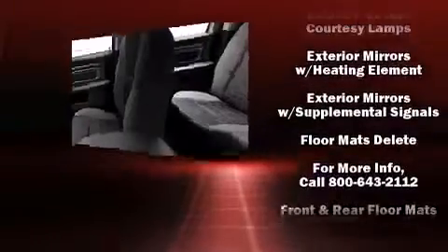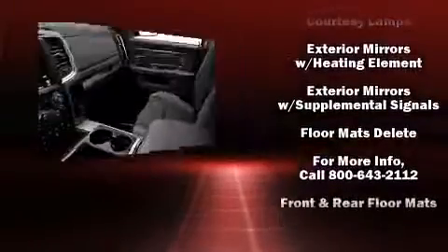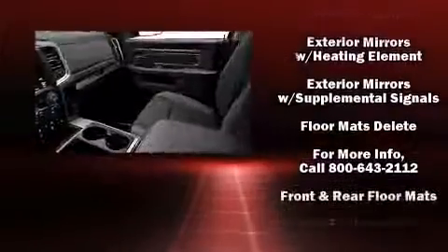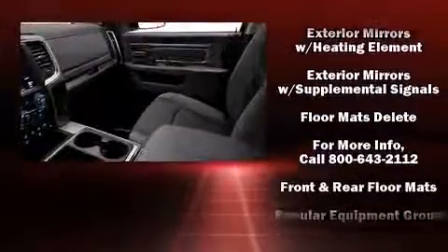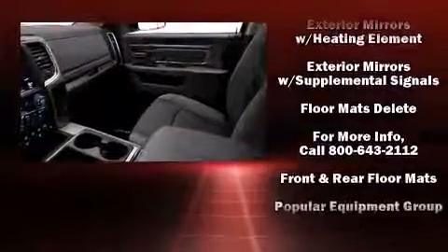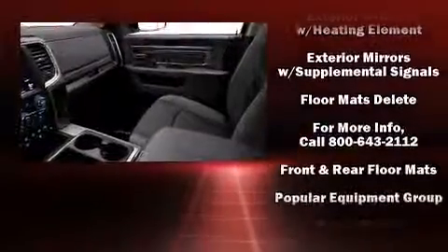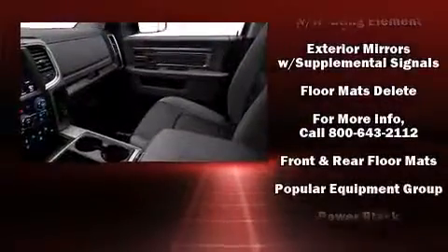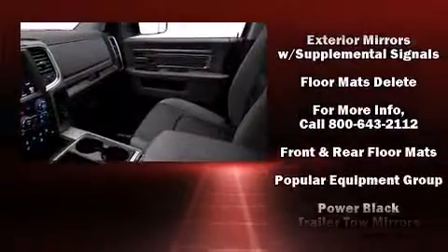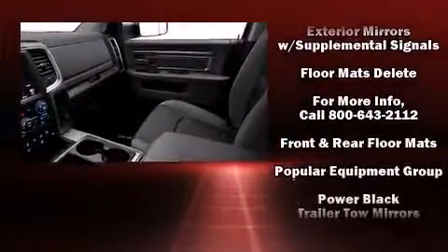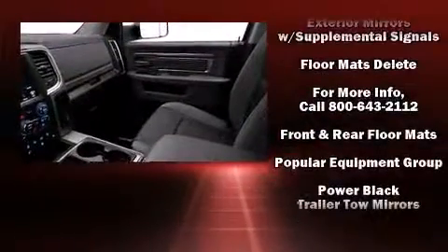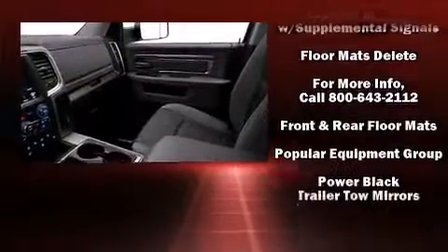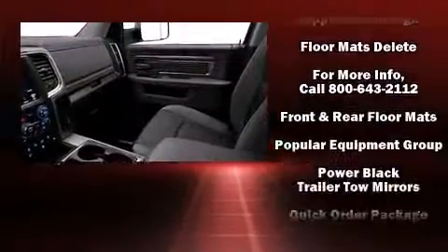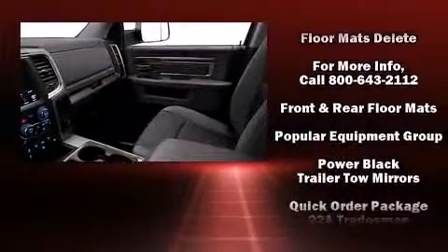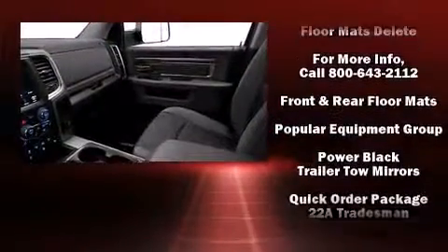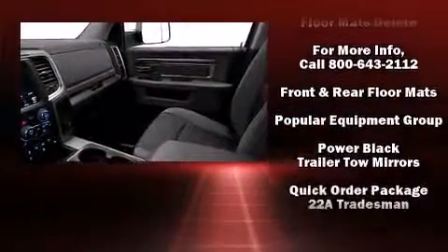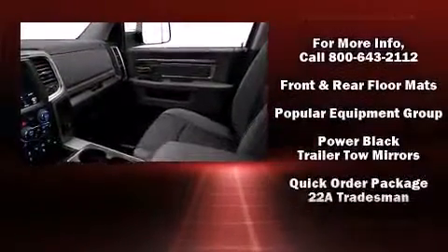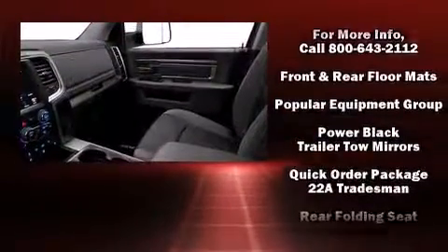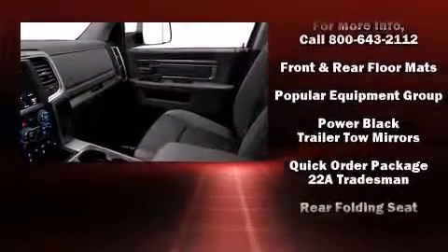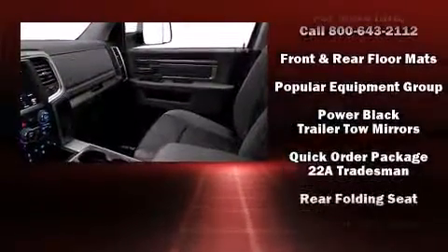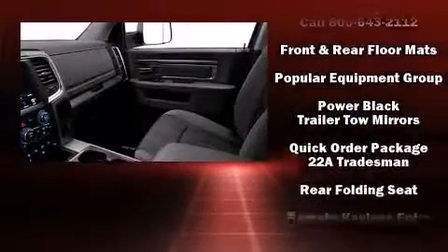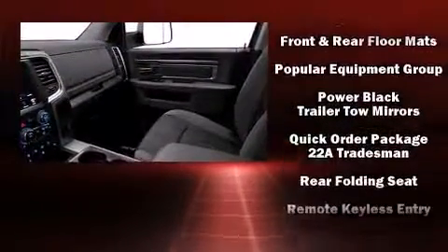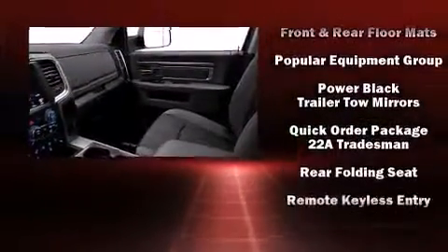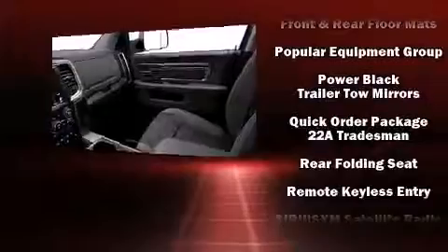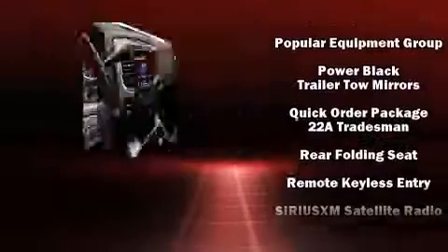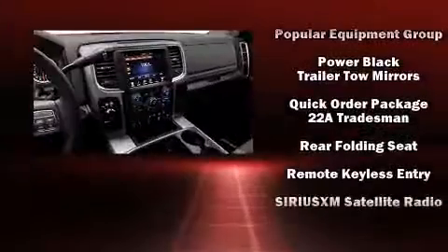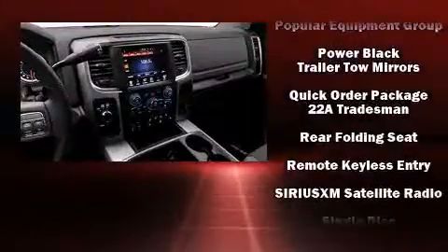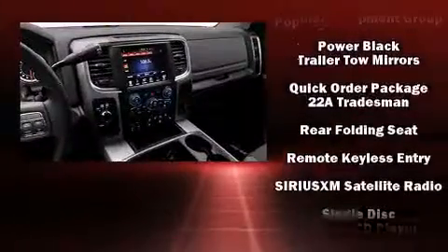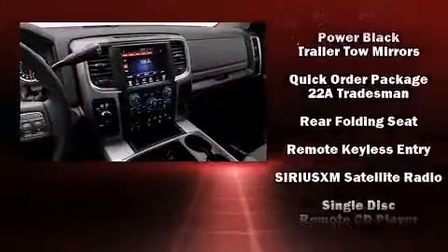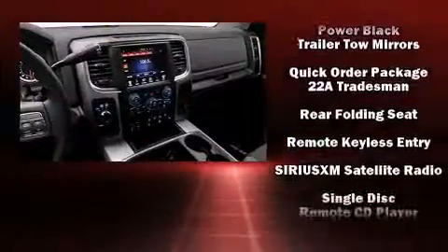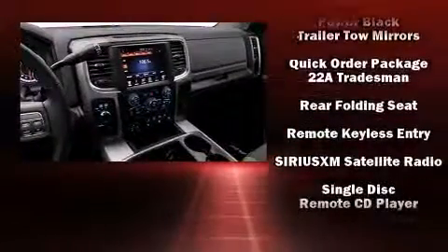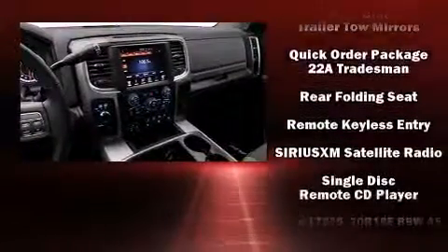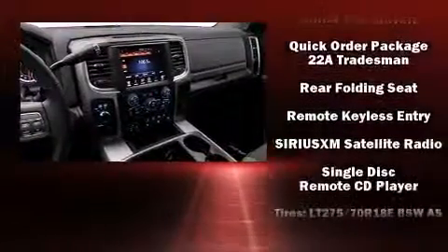Audio features include a CD player with AM-FM radio and six speakers providing excellent sound throughout the cabin.